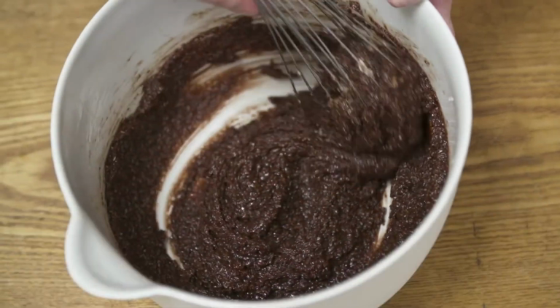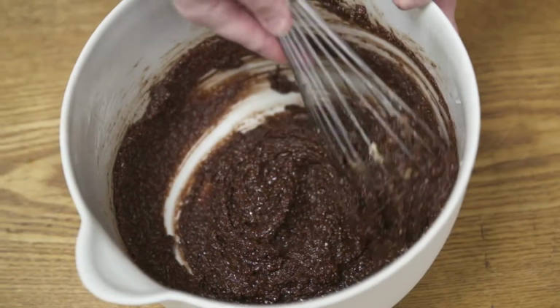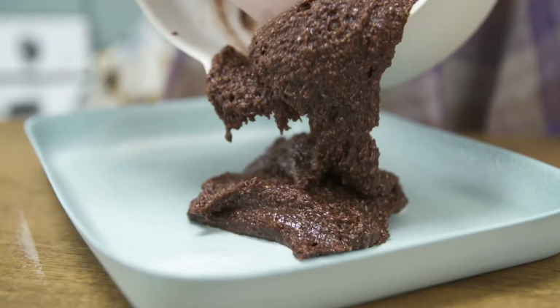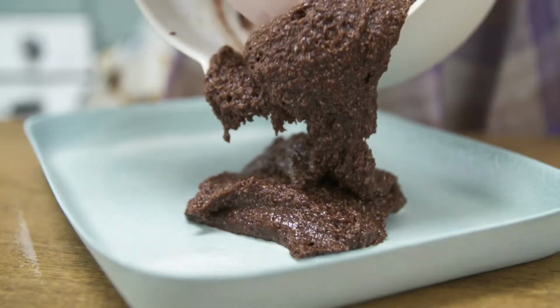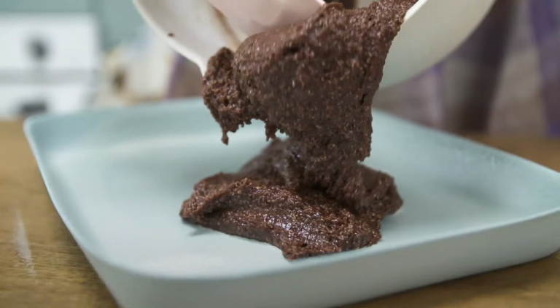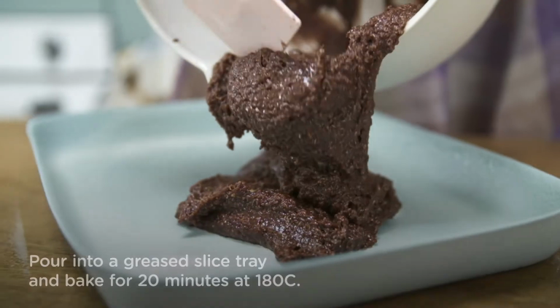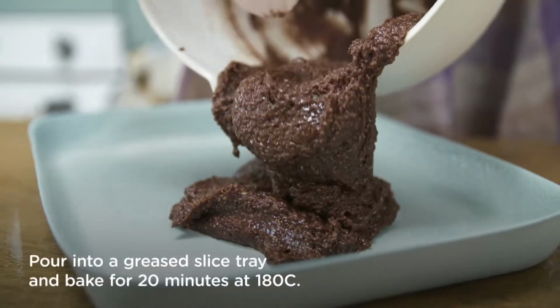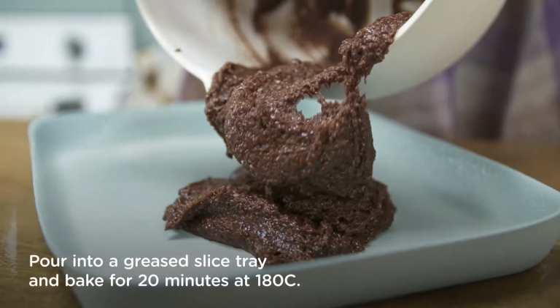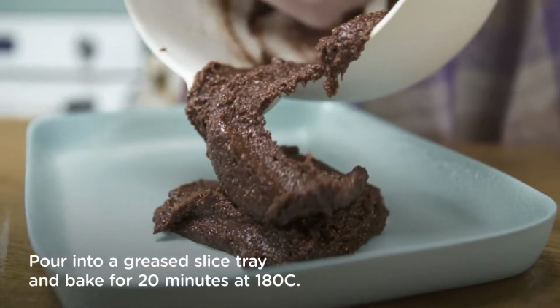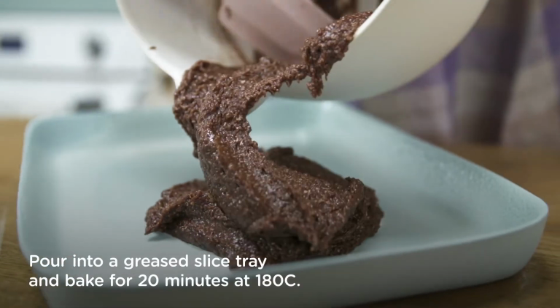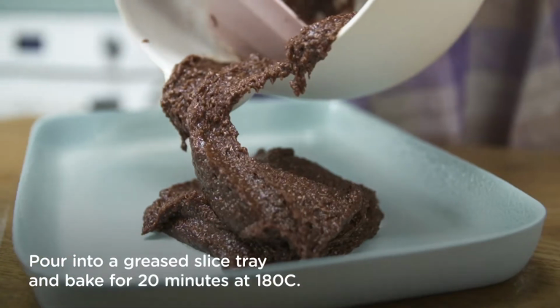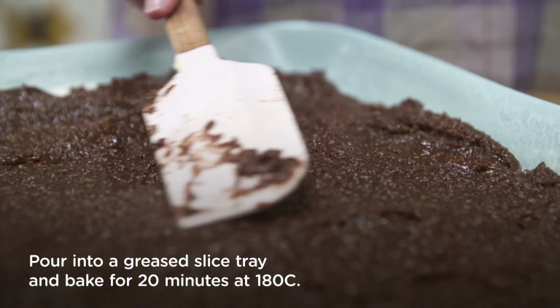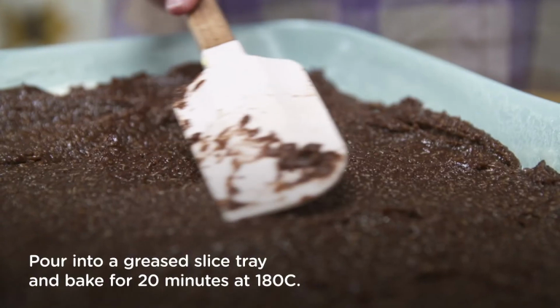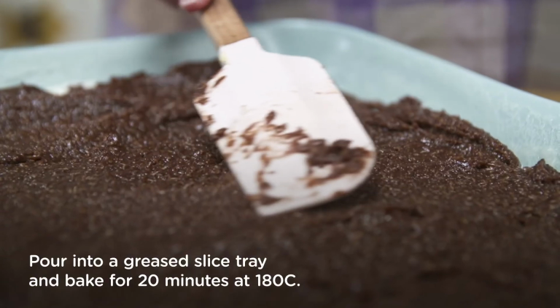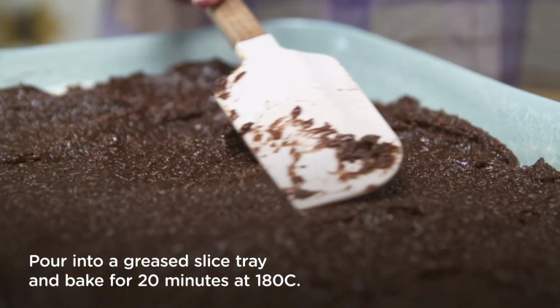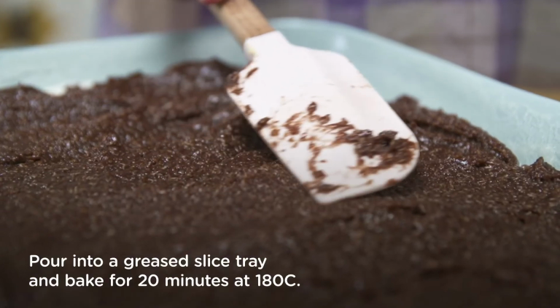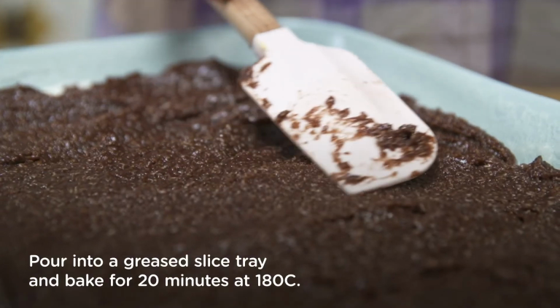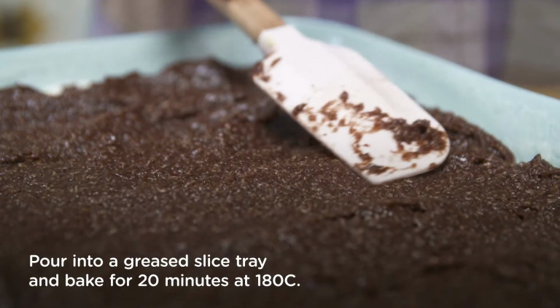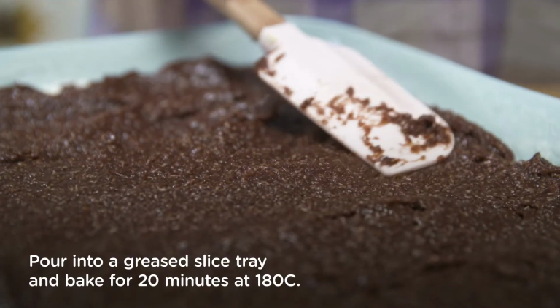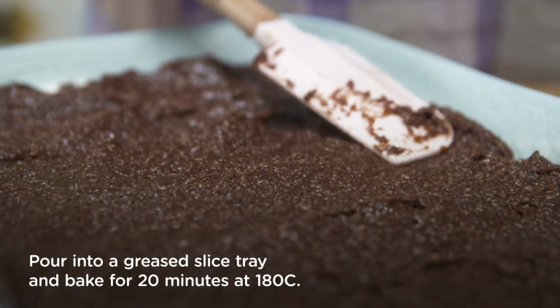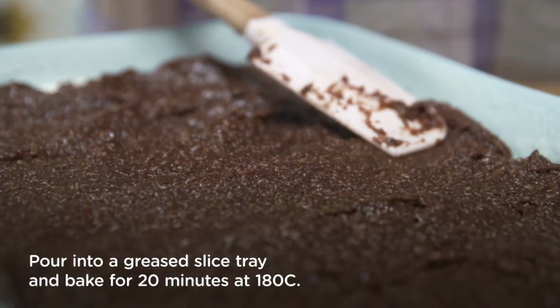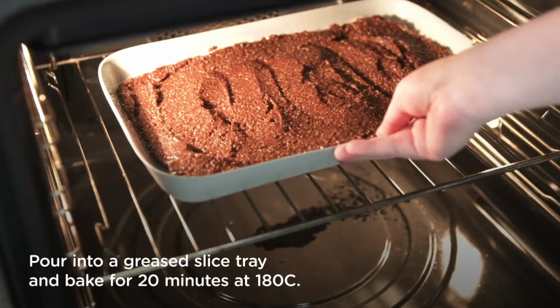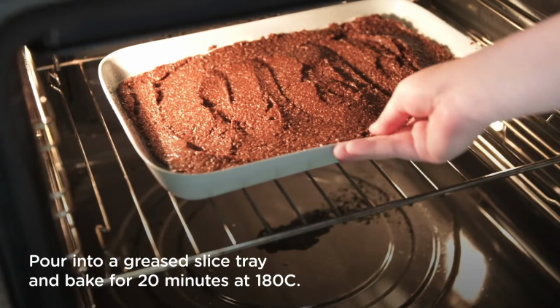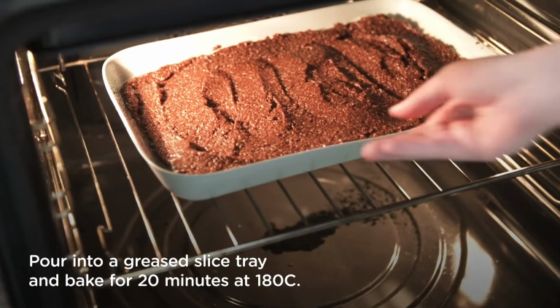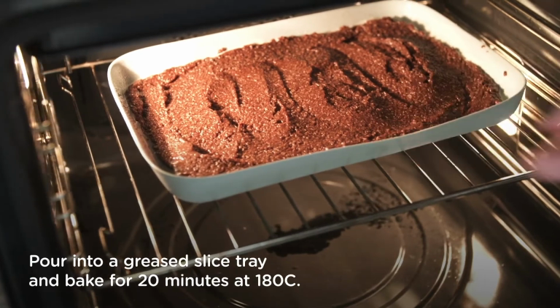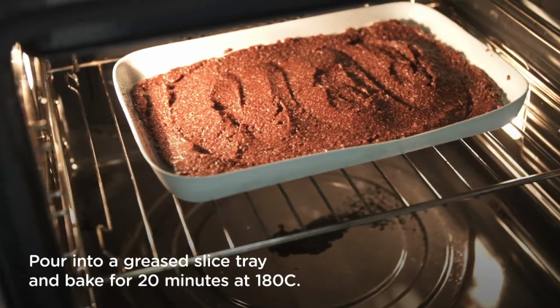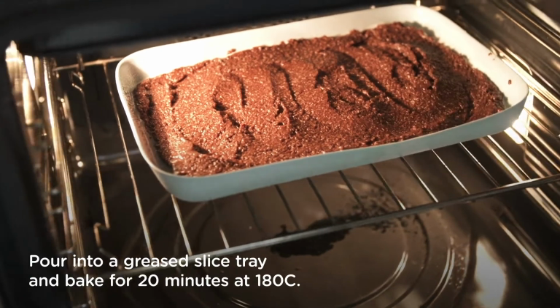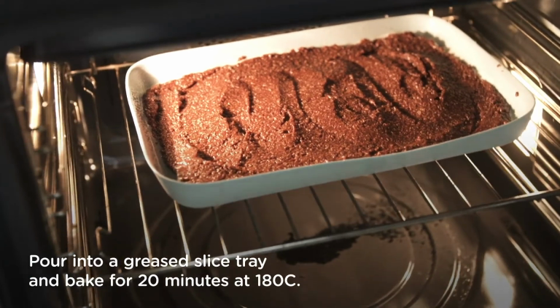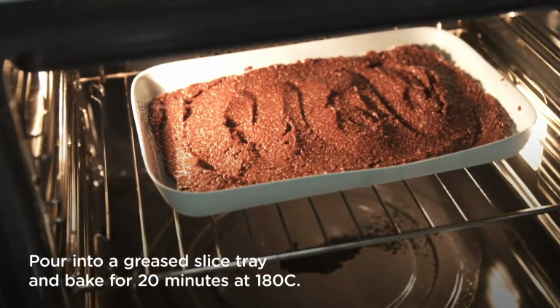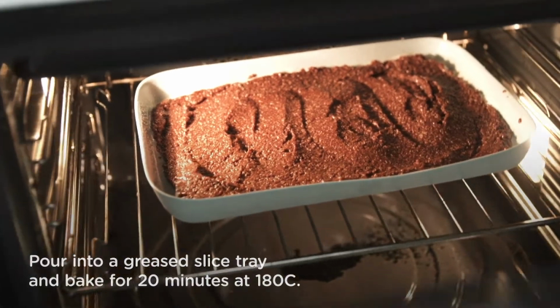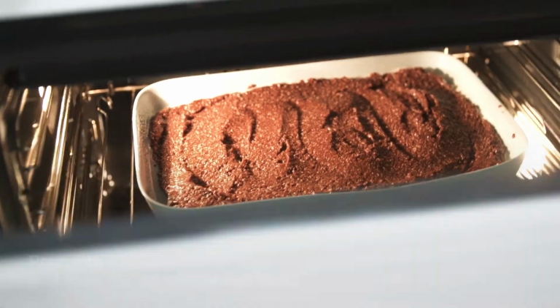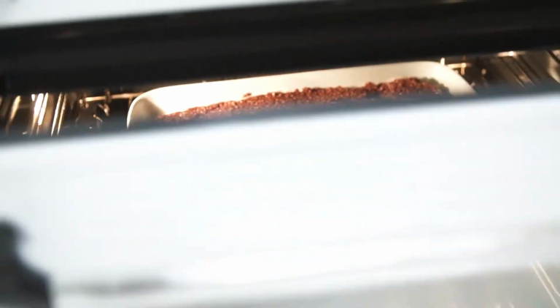Pour your batter into a greased slice tray and bake in the oven for 20 minutes at 180 degrees.